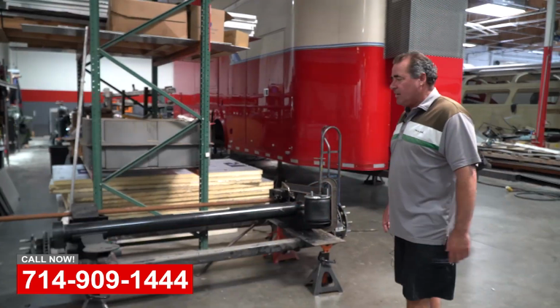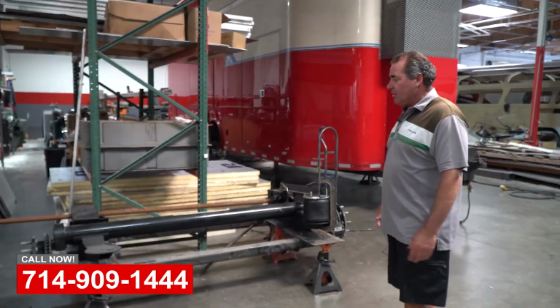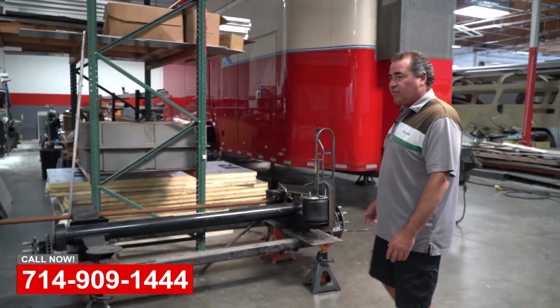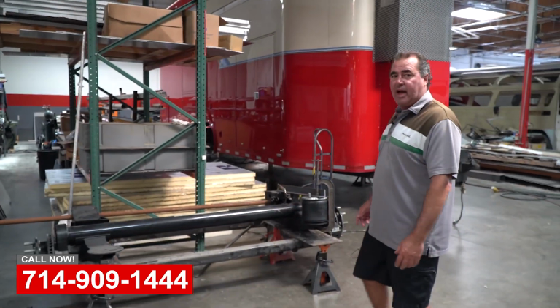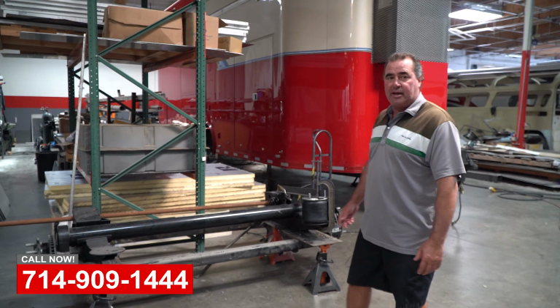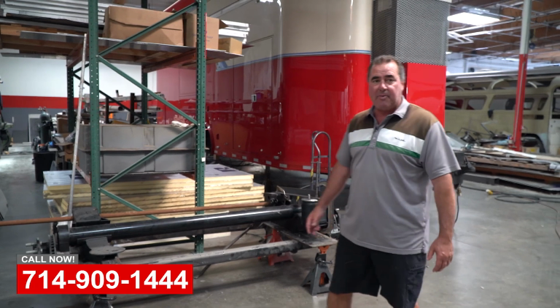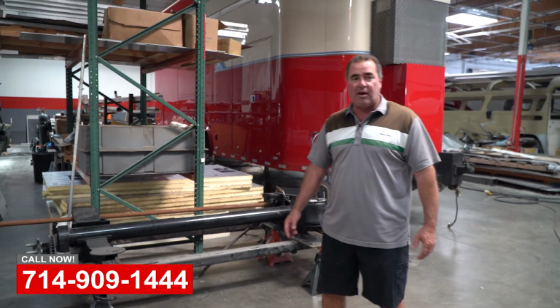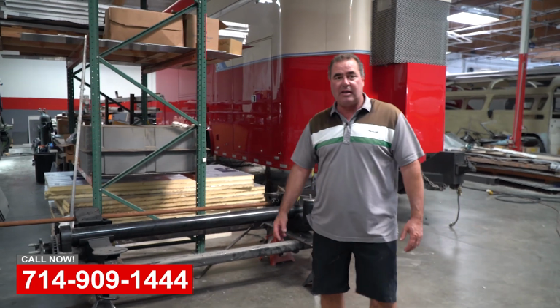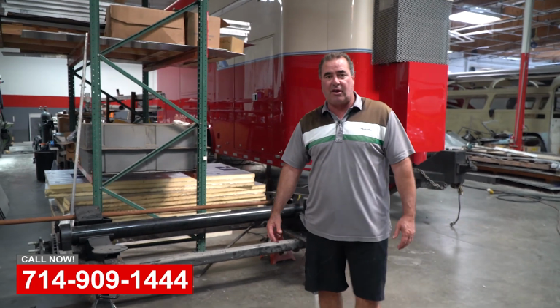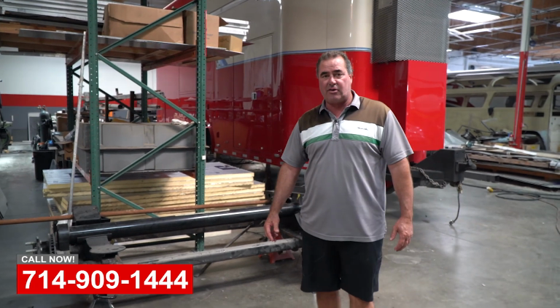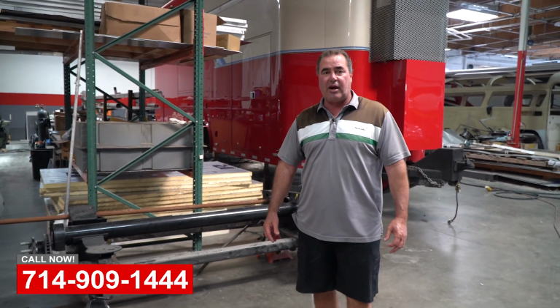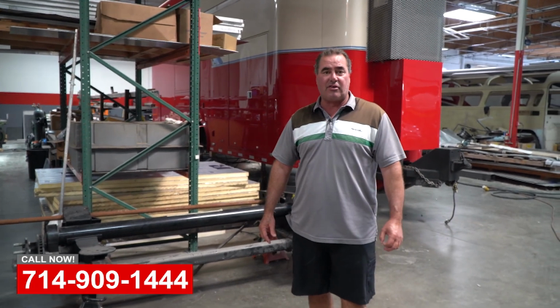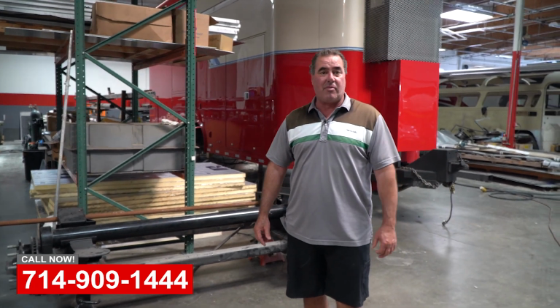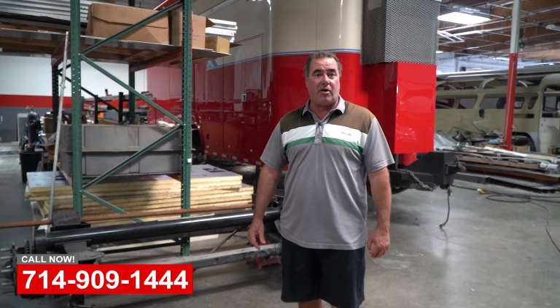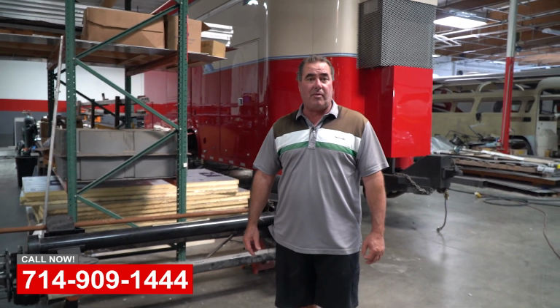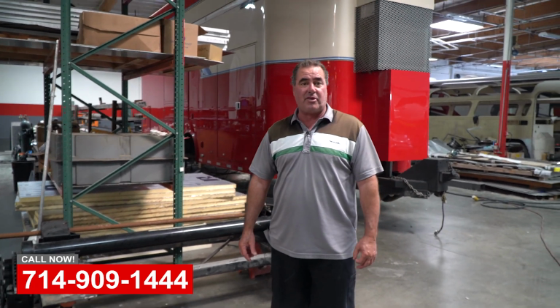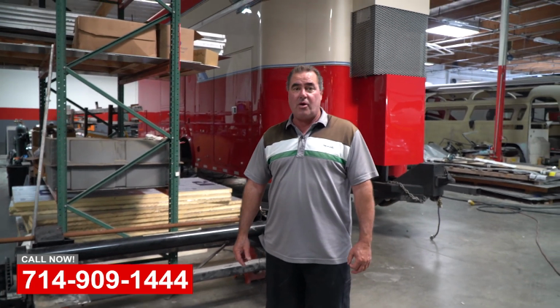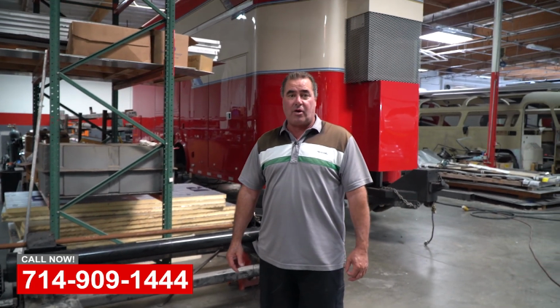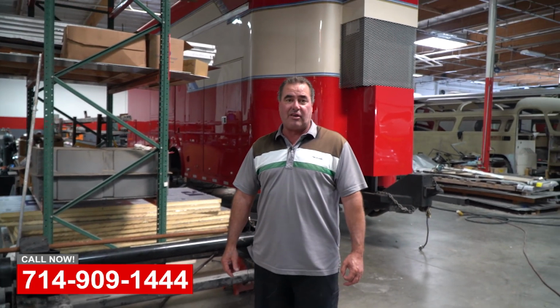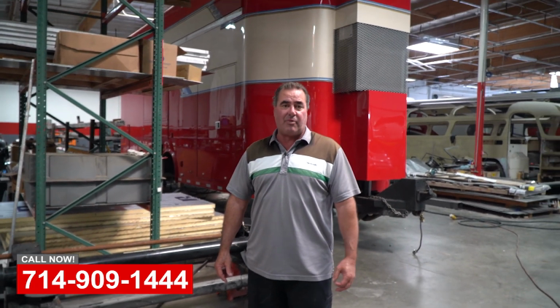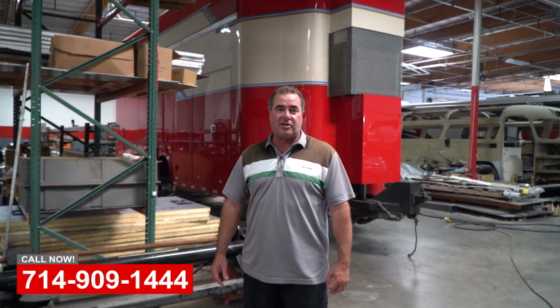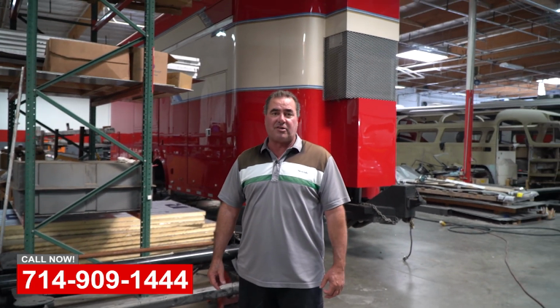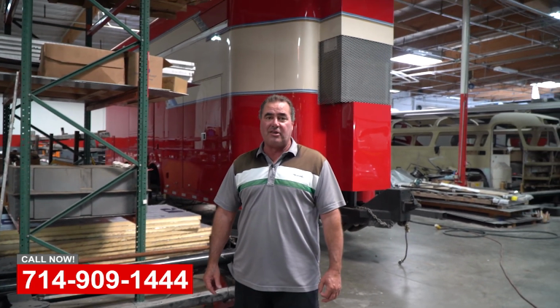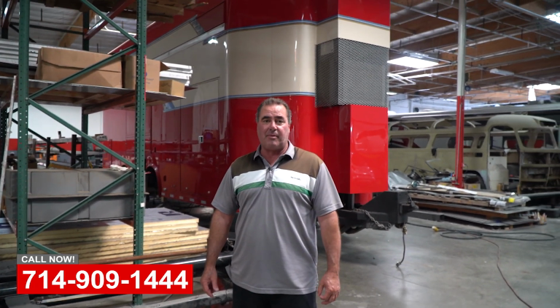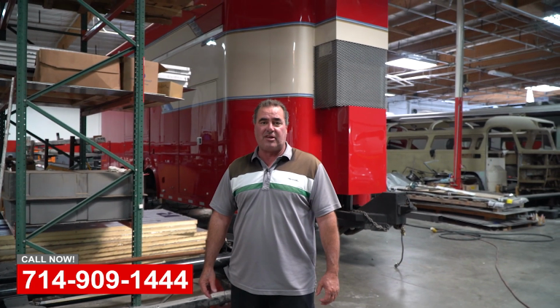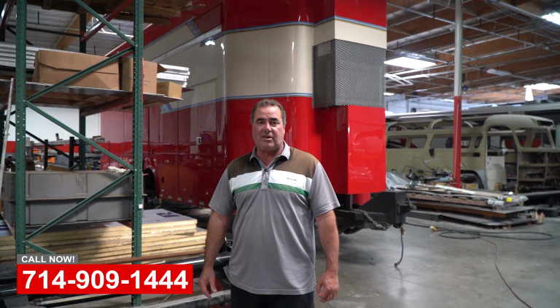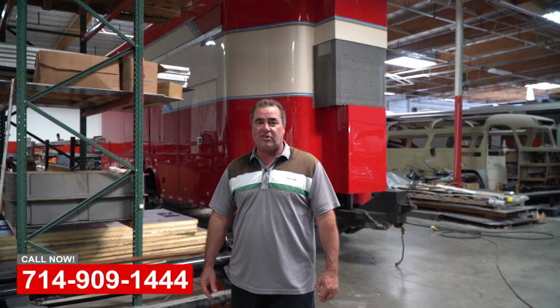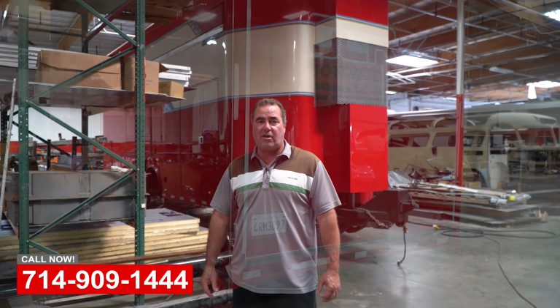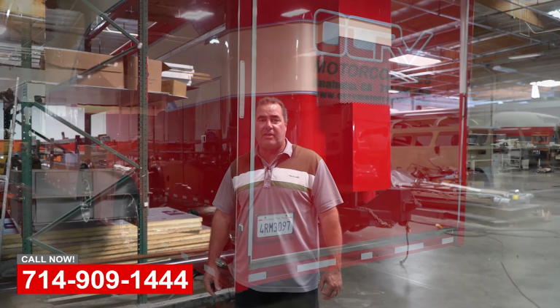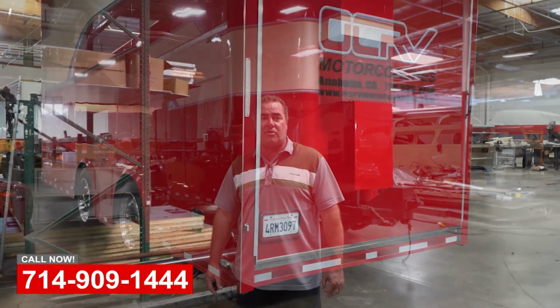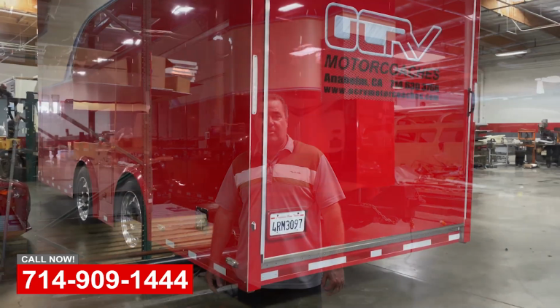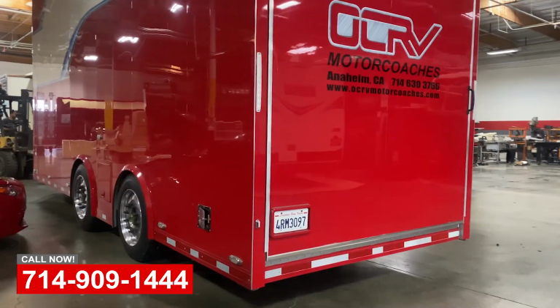So if you've got any repair needs on your trailers, motorhomes, or custom projects, please come see us at OCRV in Yorba Linda.